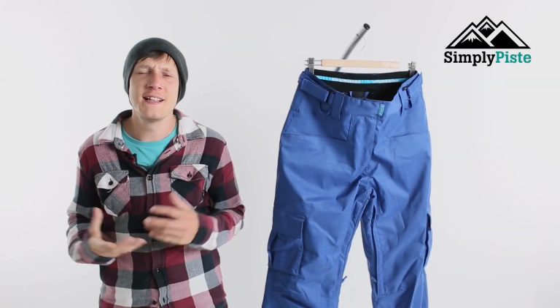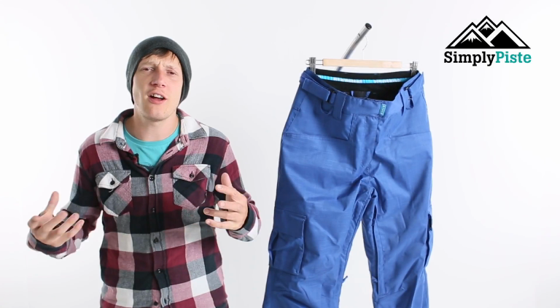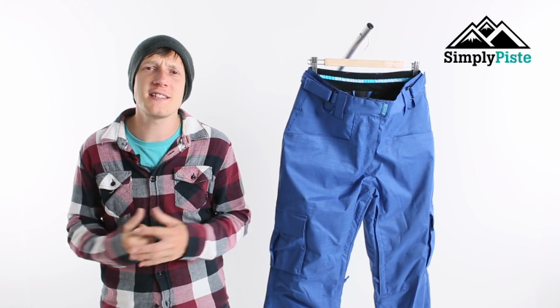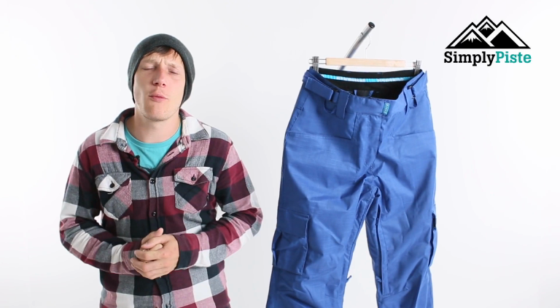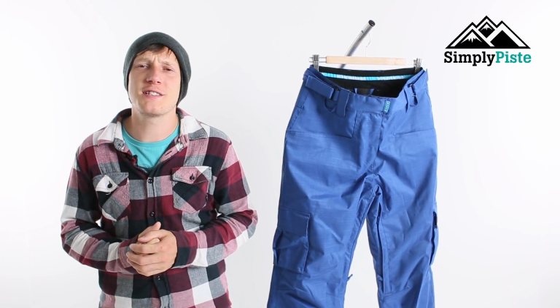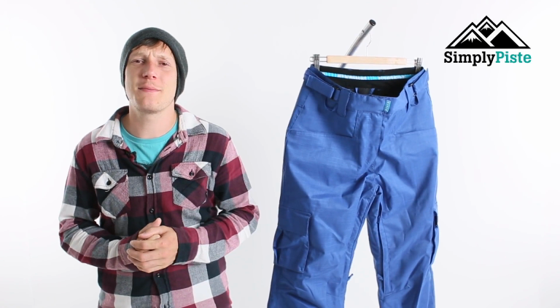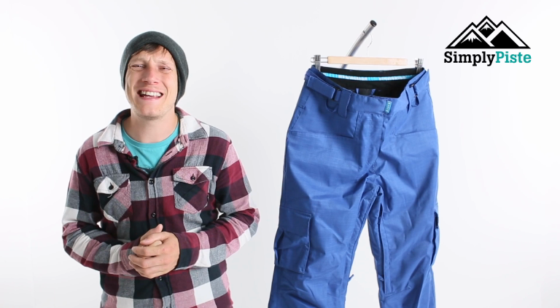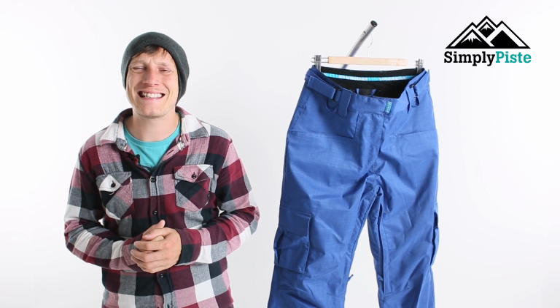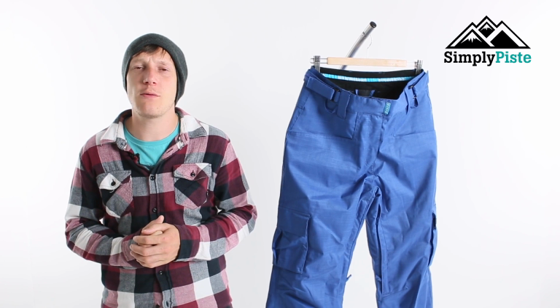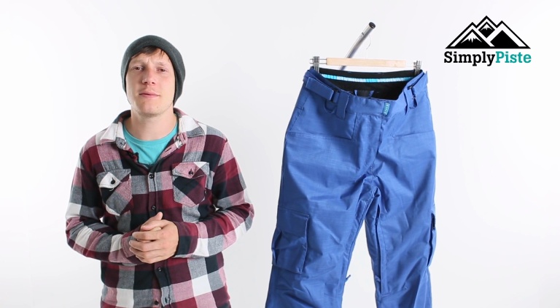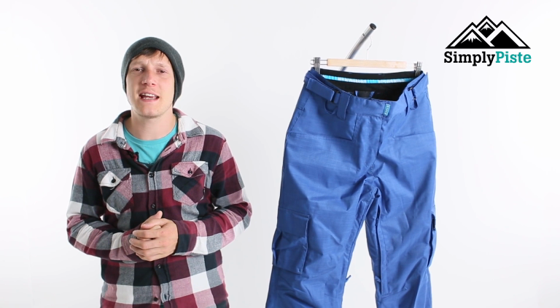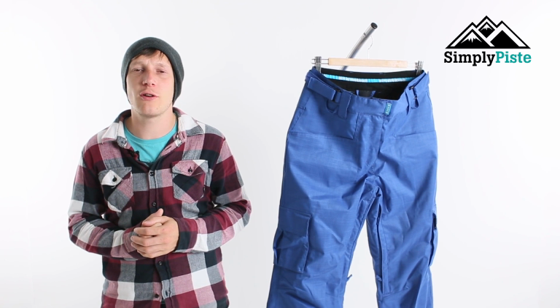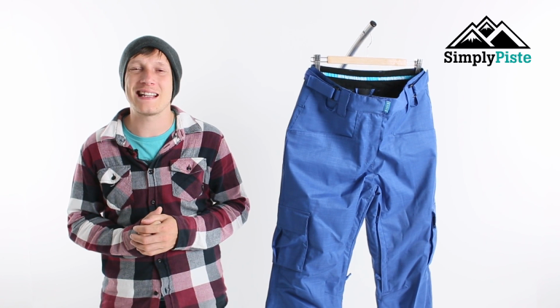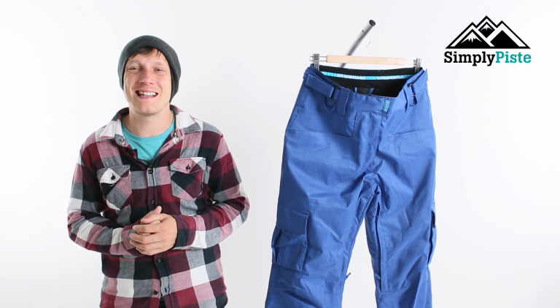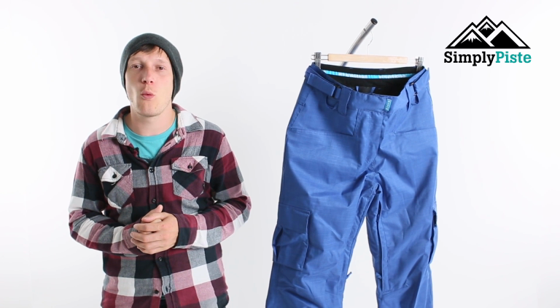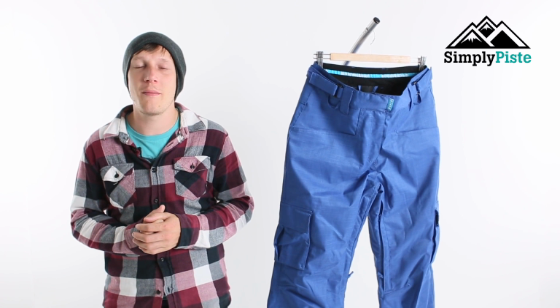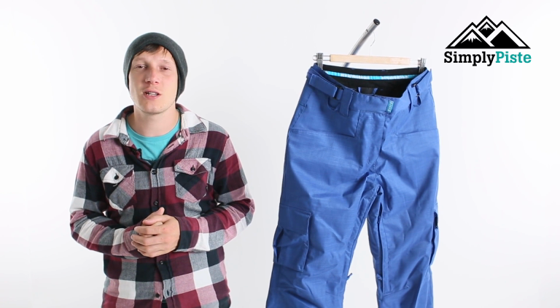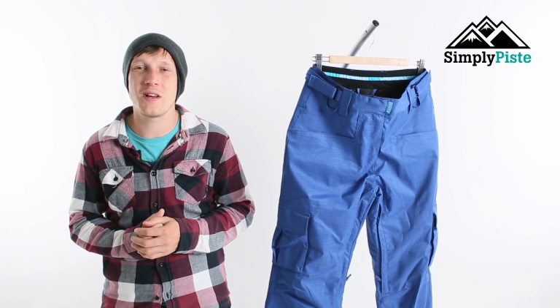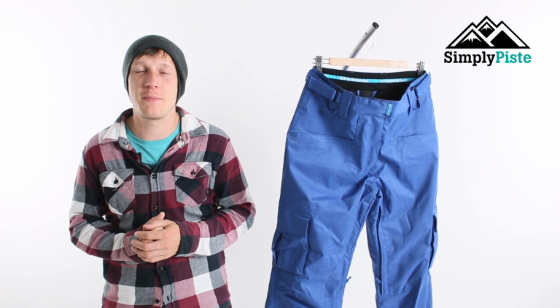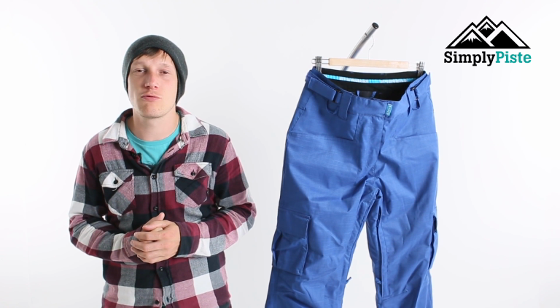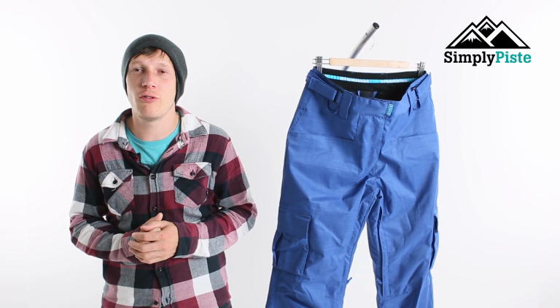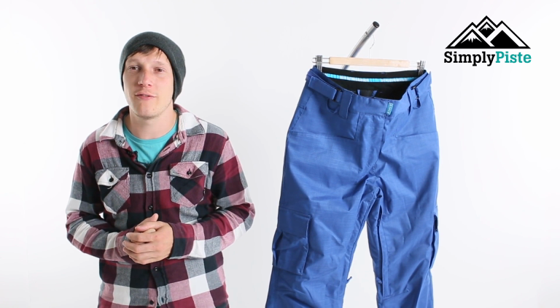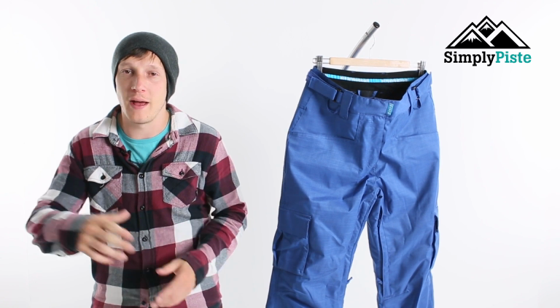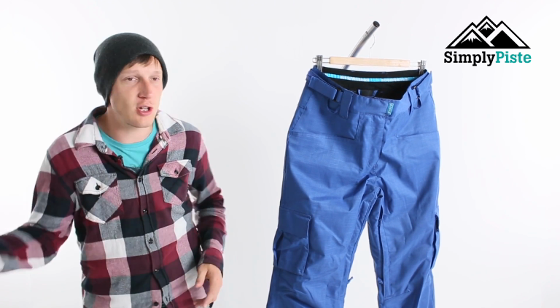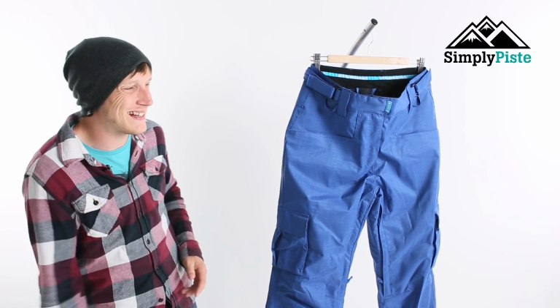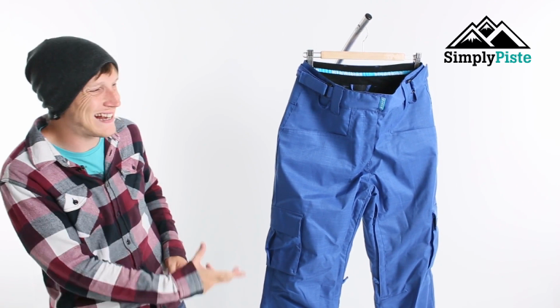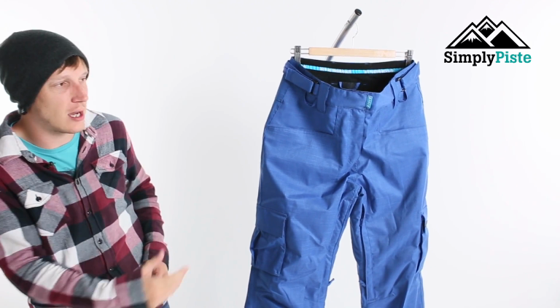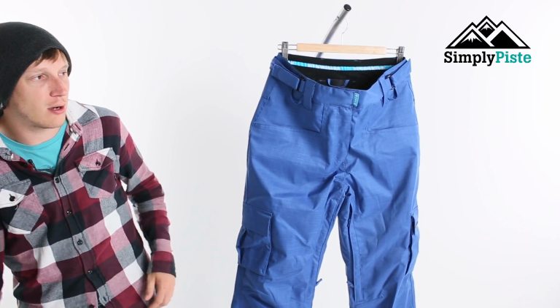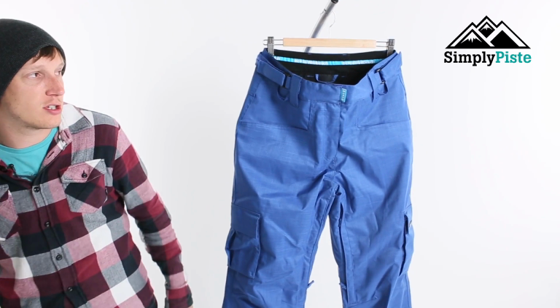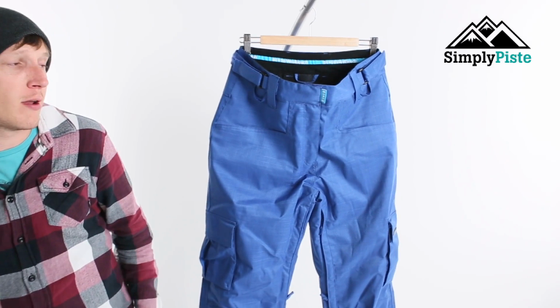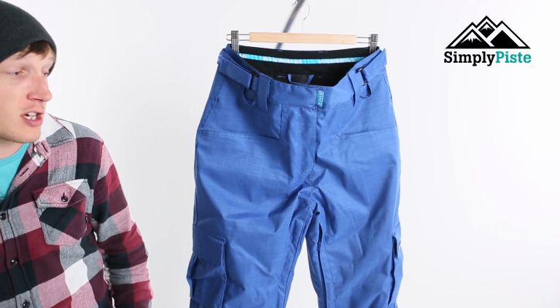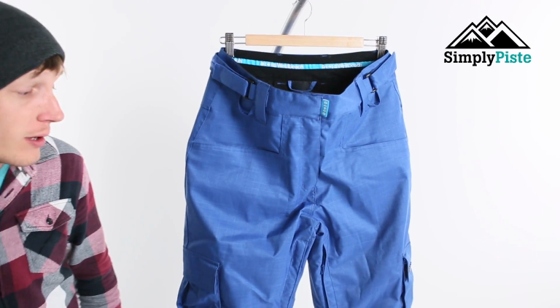Hey guys and welcome to Simply Peace. Today we're going to be taking a look at the Women's West Beach Rendezvous pant, so let's take a closer look now shall we.